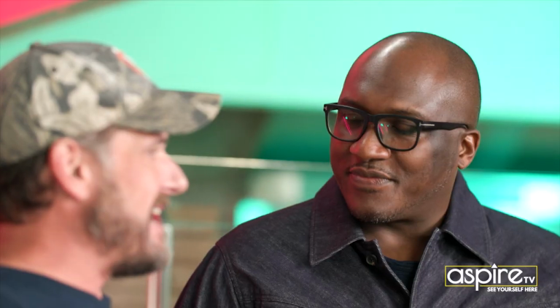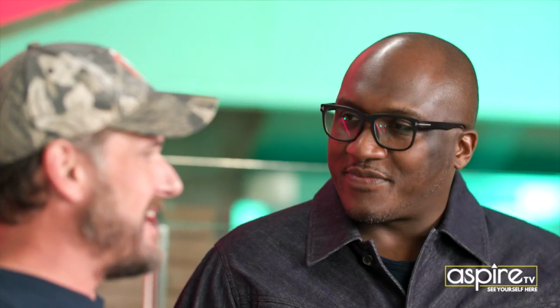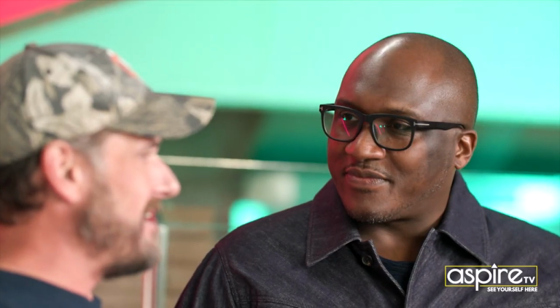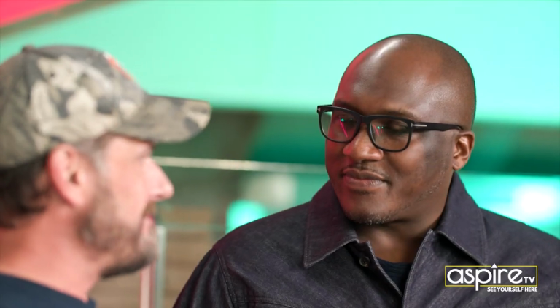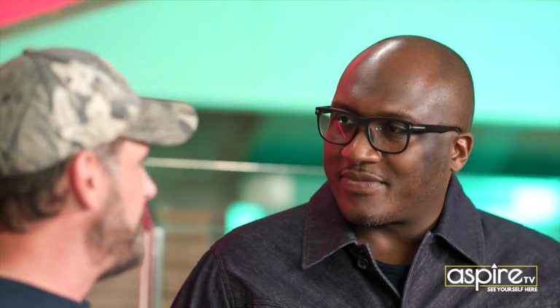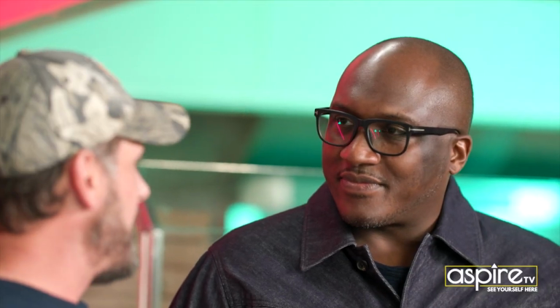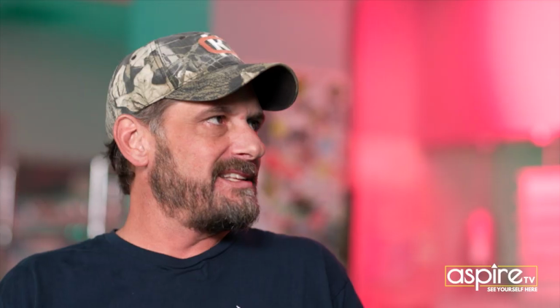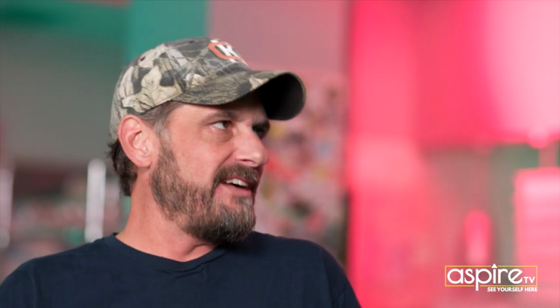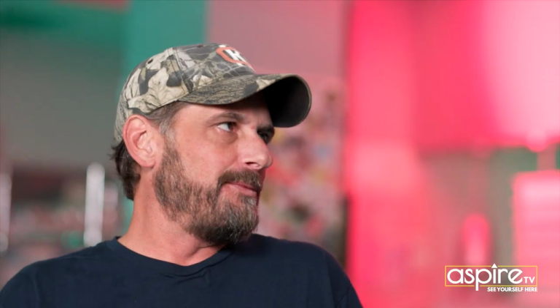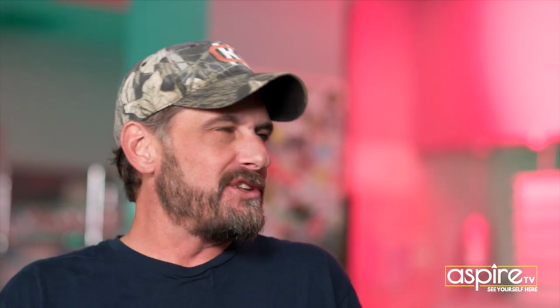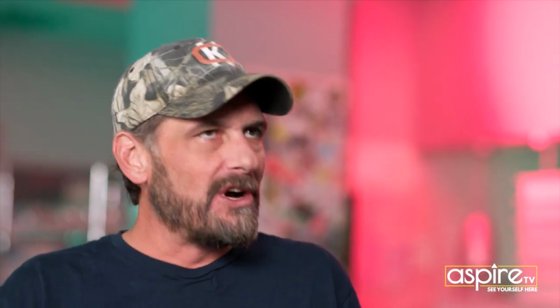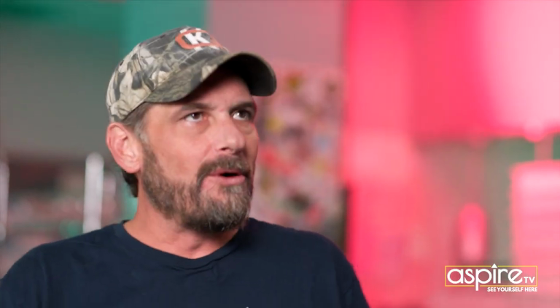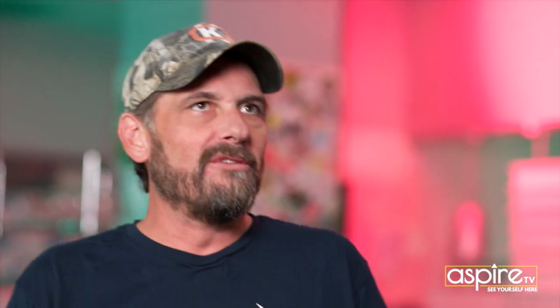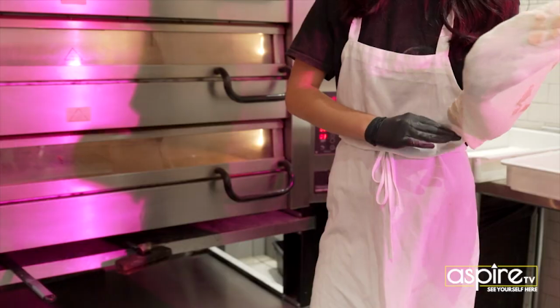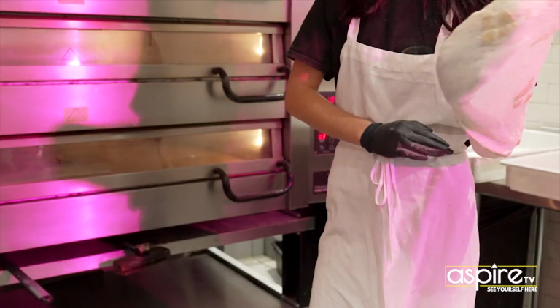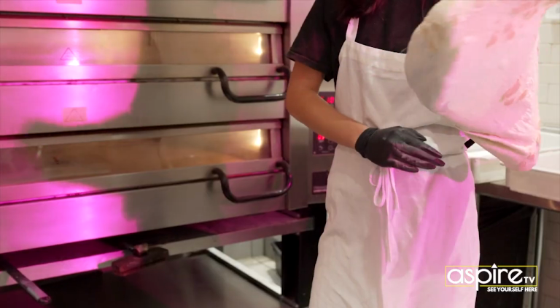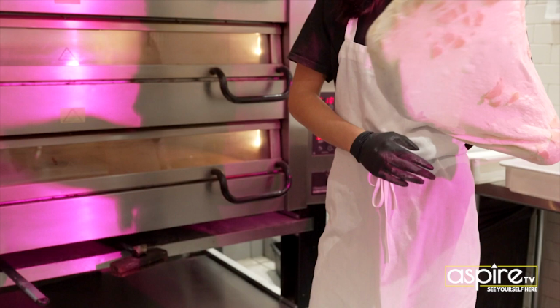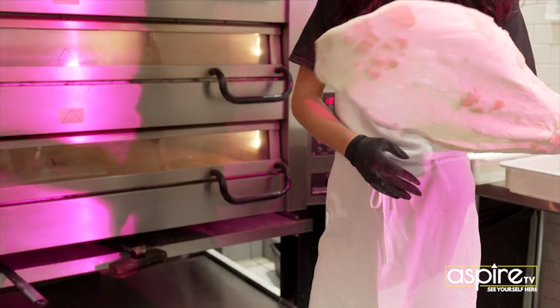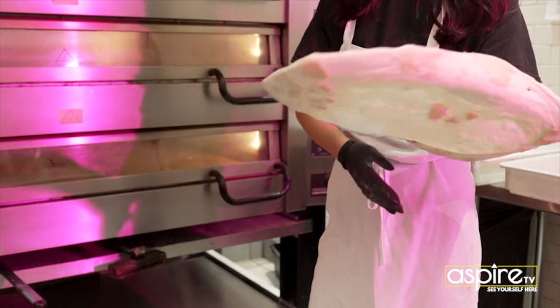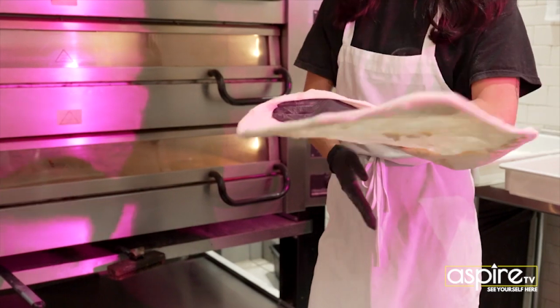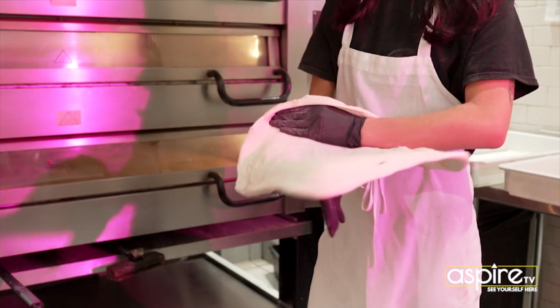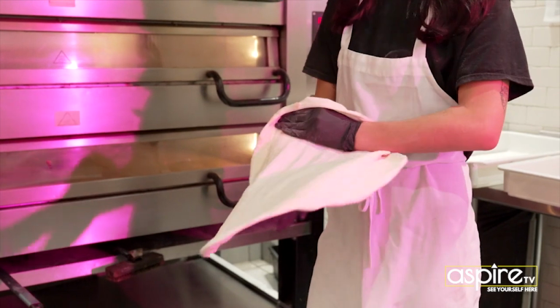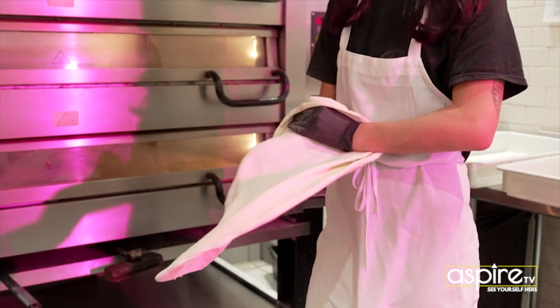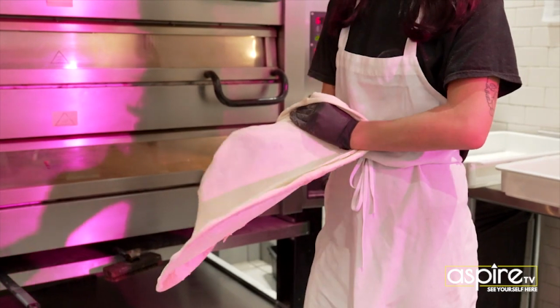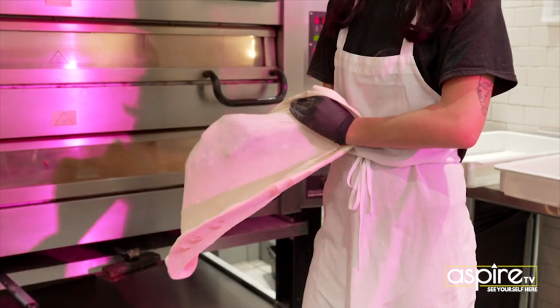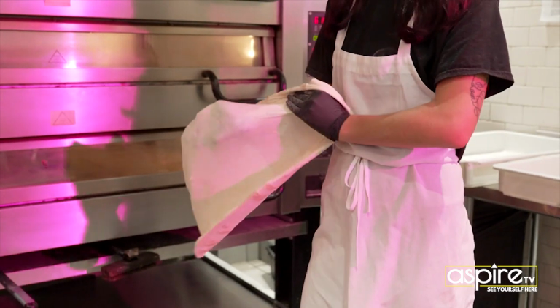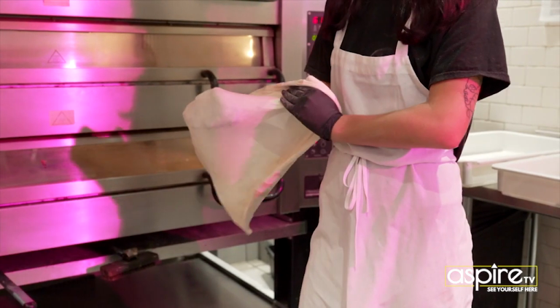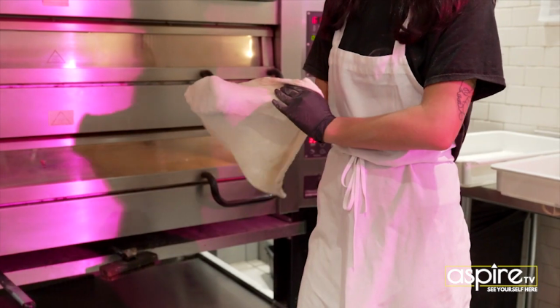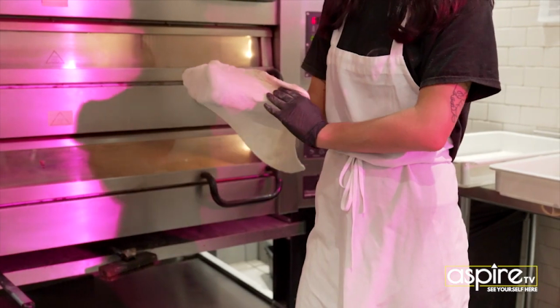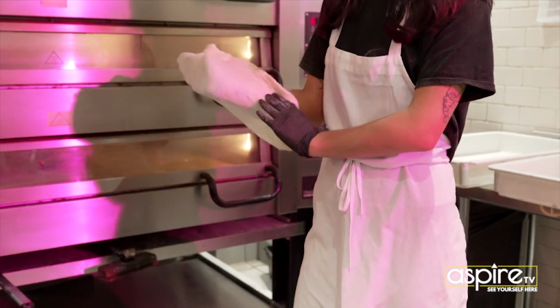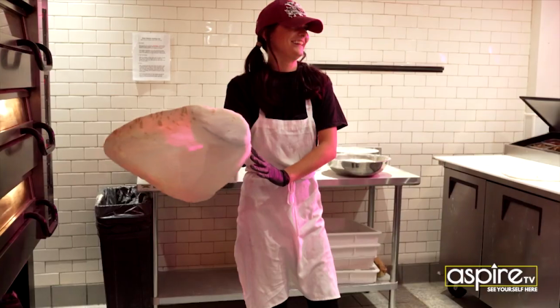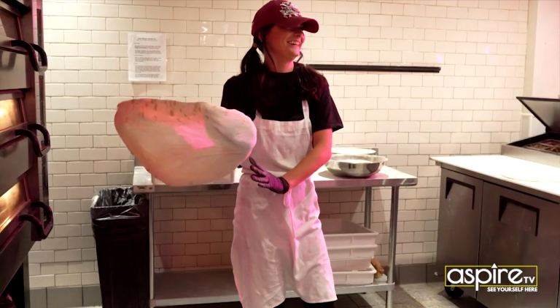And I developed a dough over the course of seven months prior to opening.